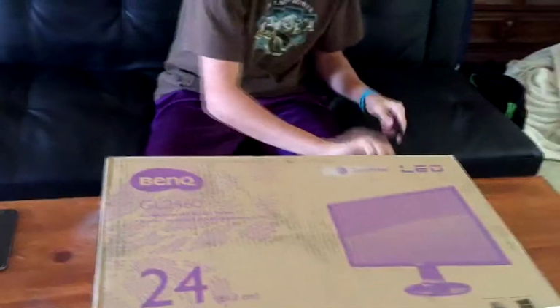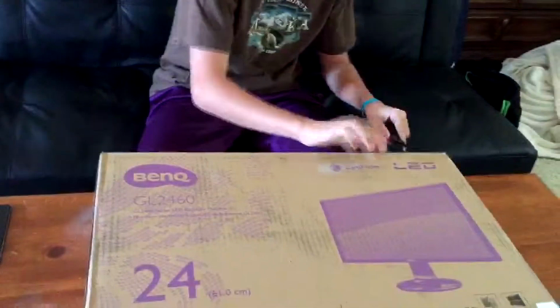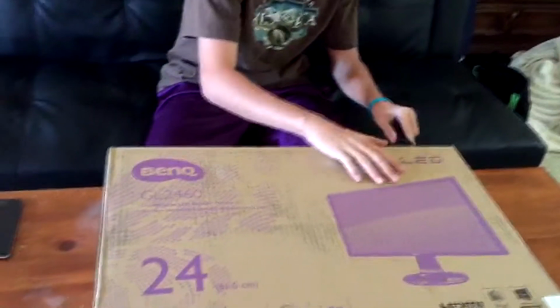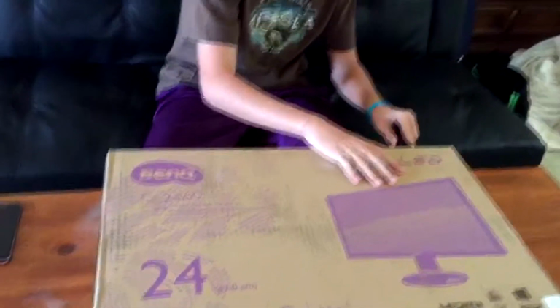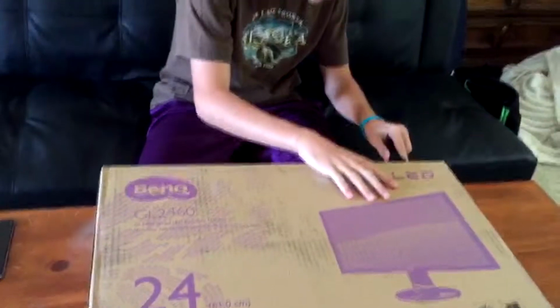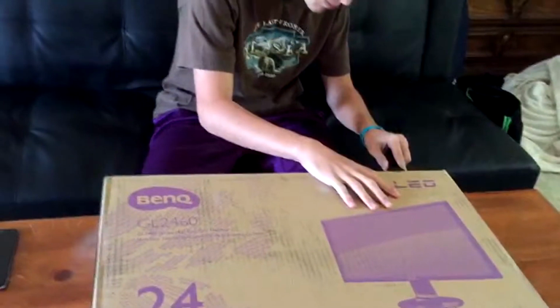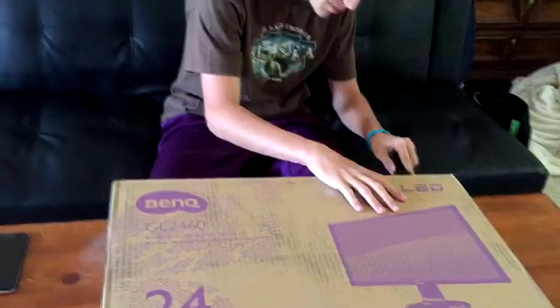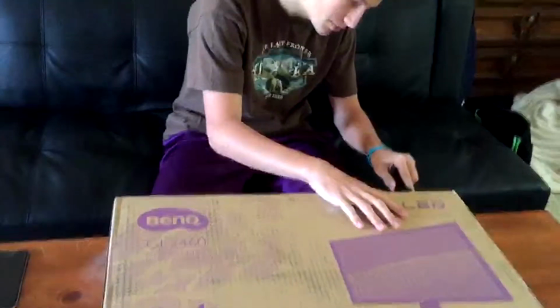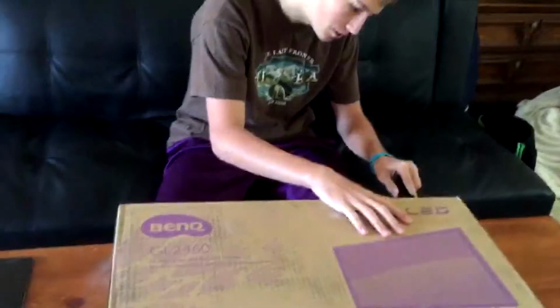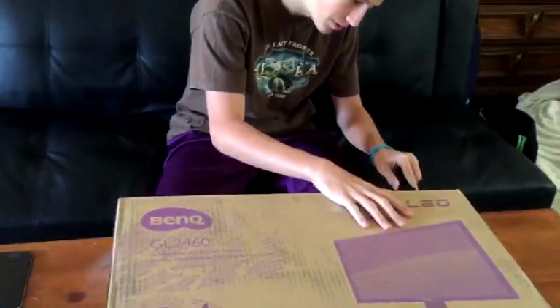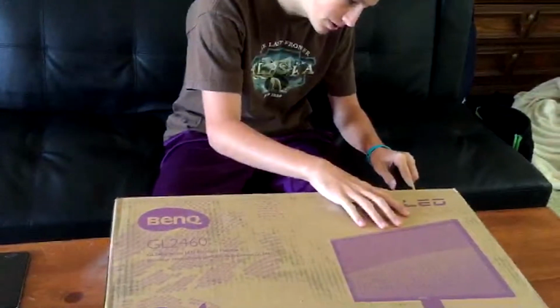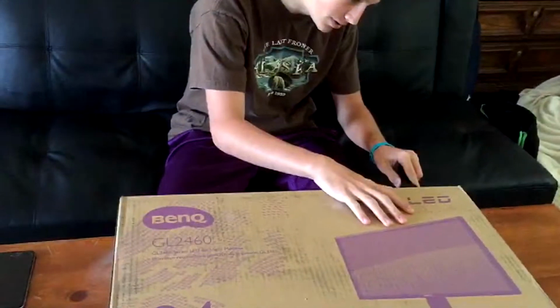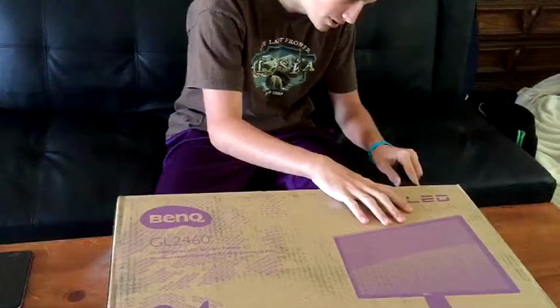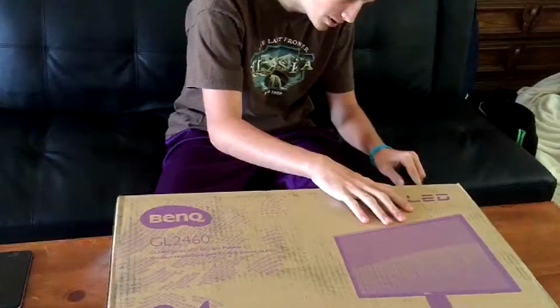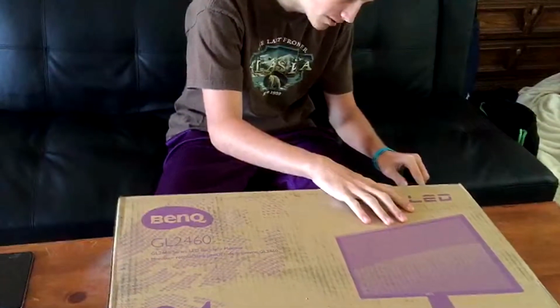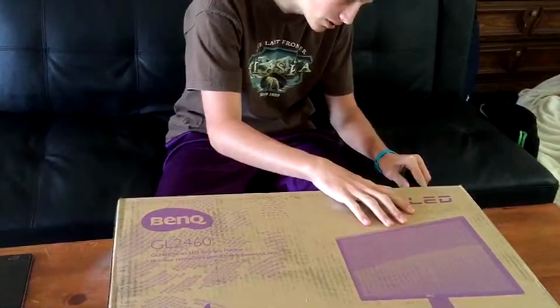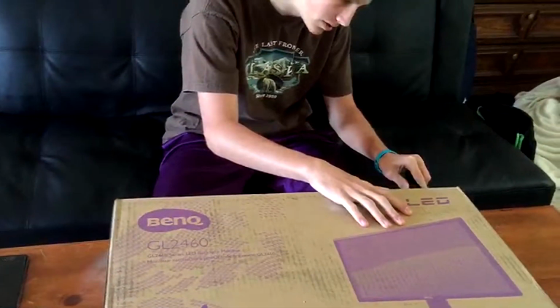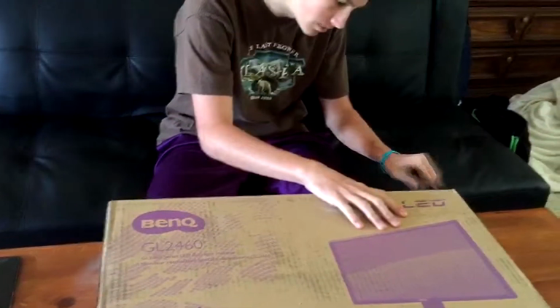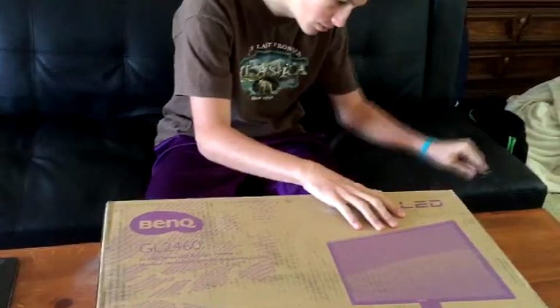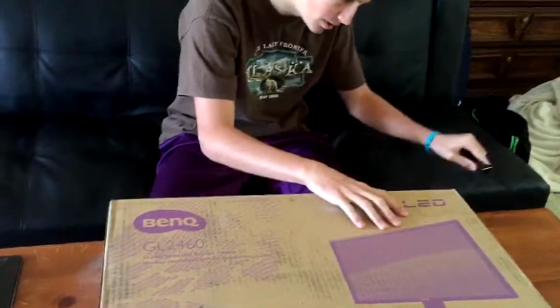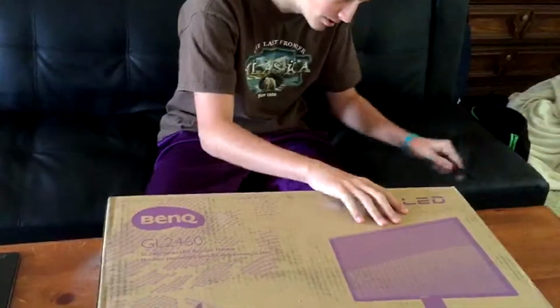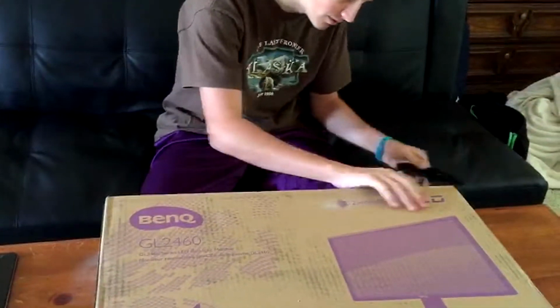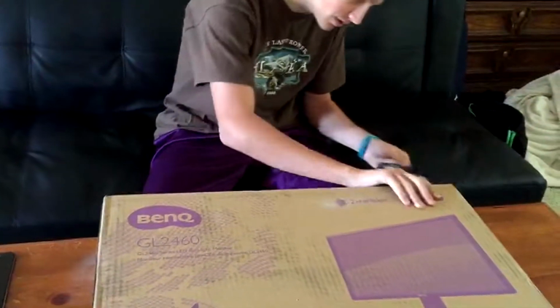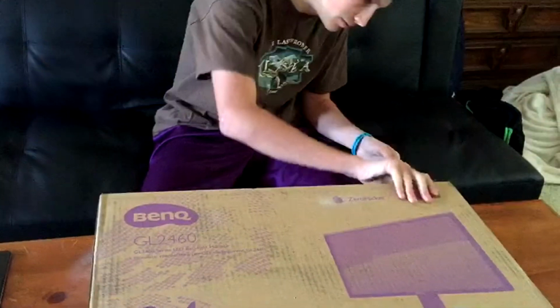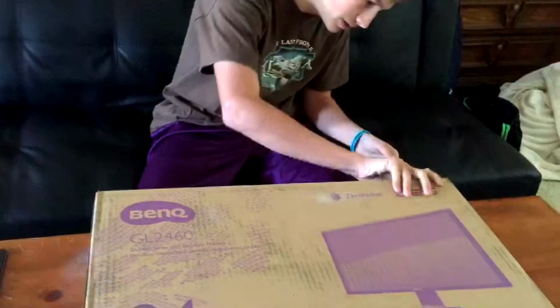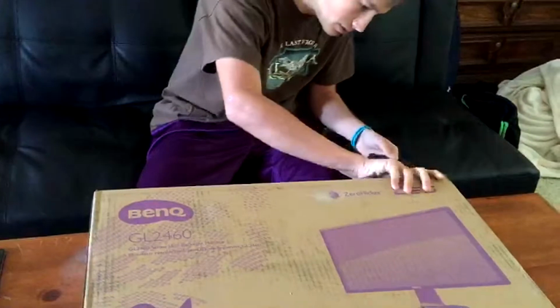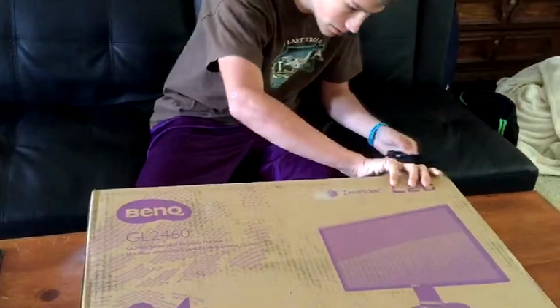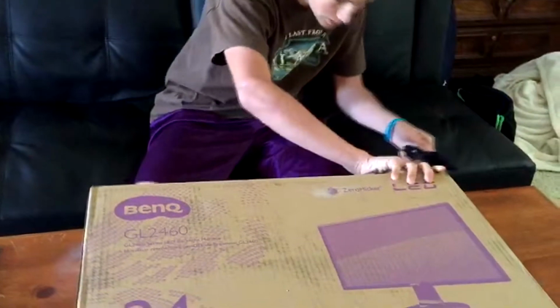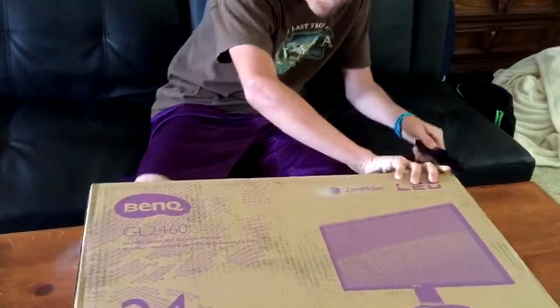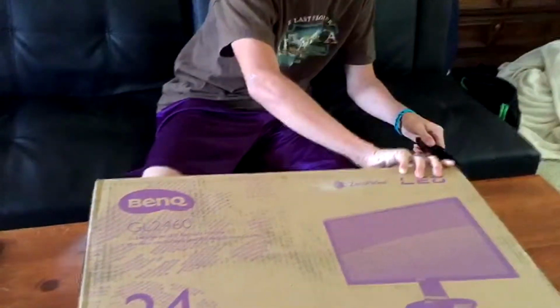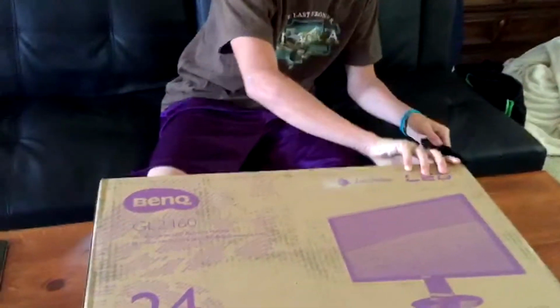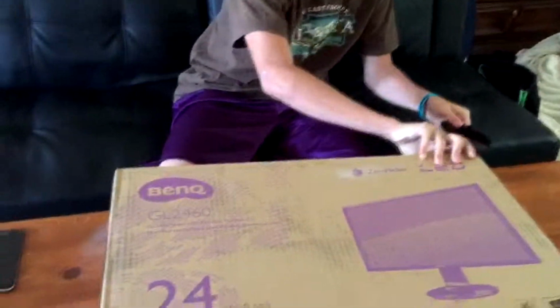I'm going to do a time-lapse of me opening this because usually I have a hard time opening this BenQ monitor because I have one there.